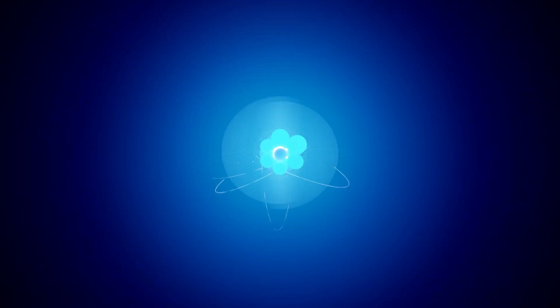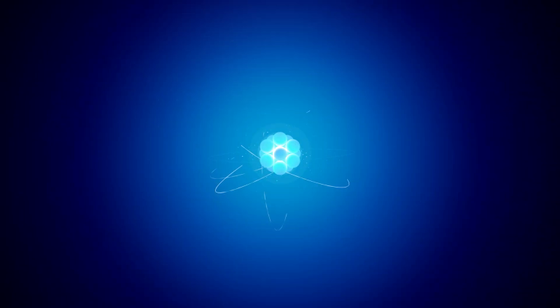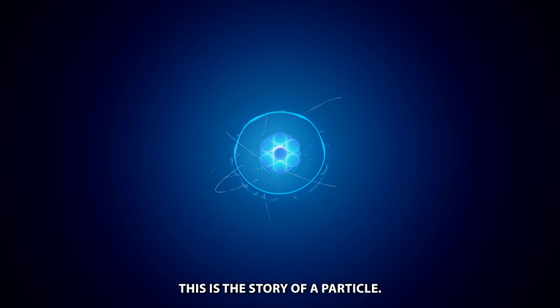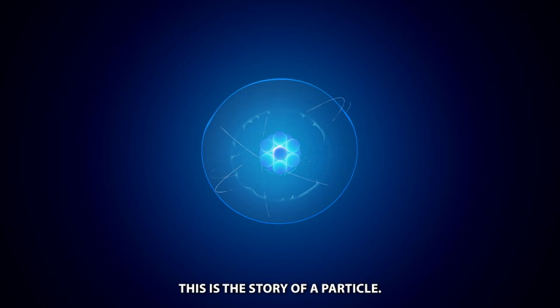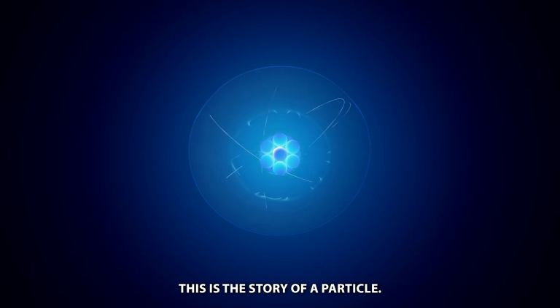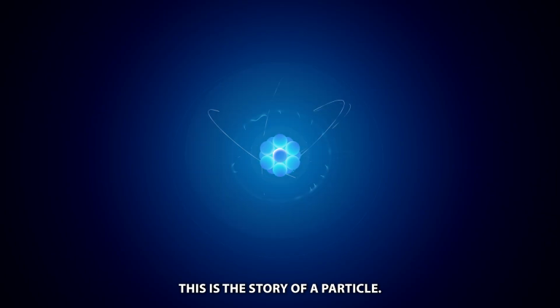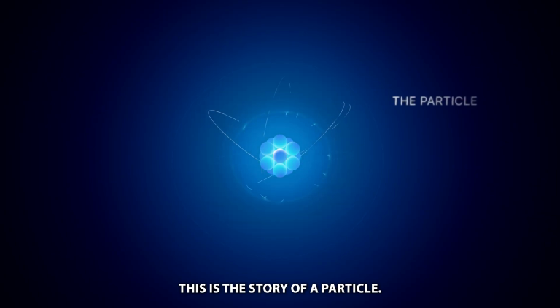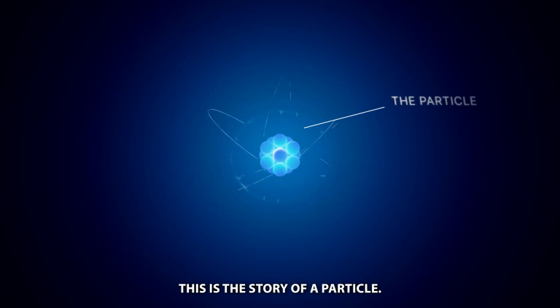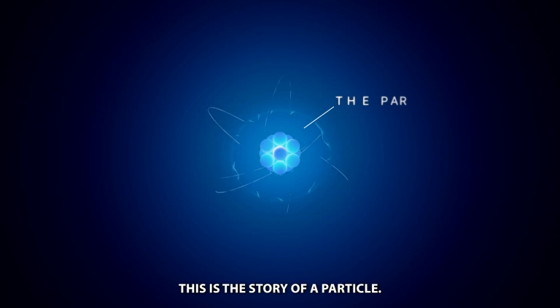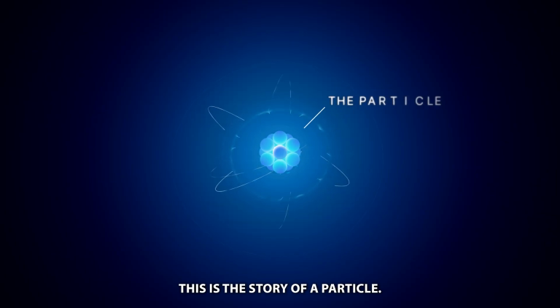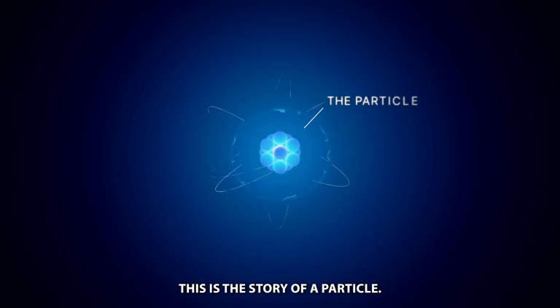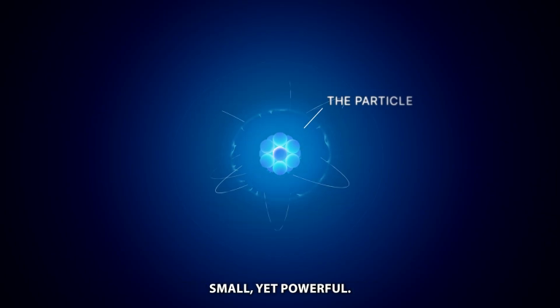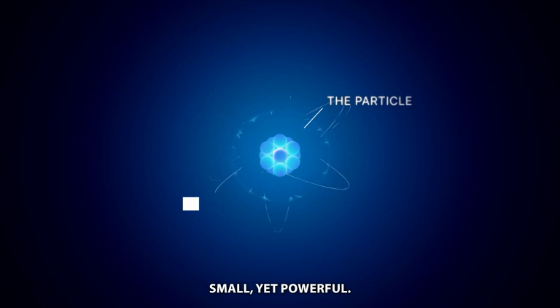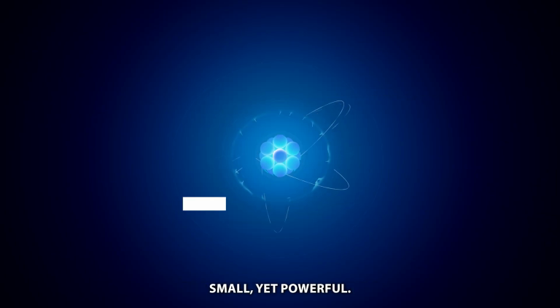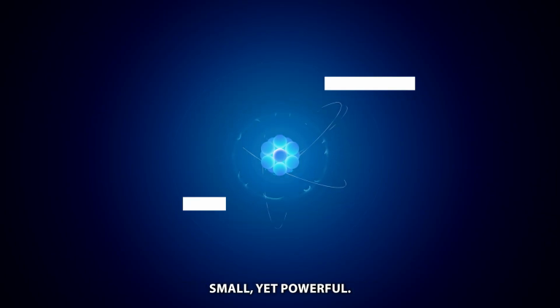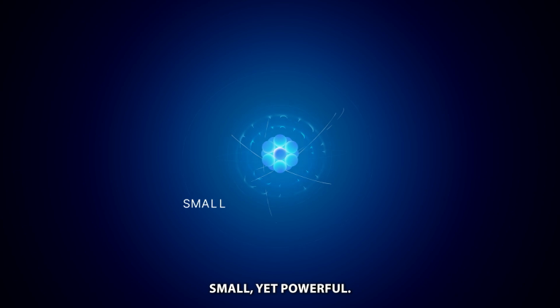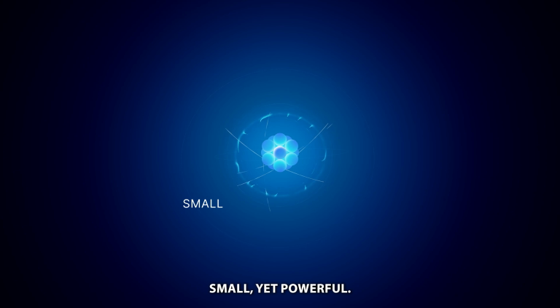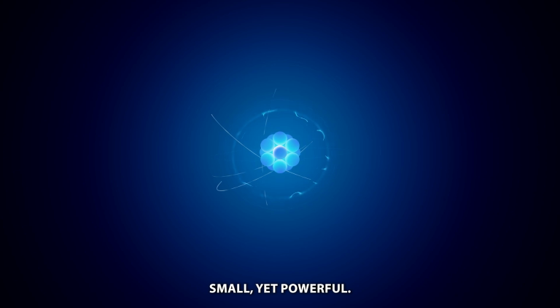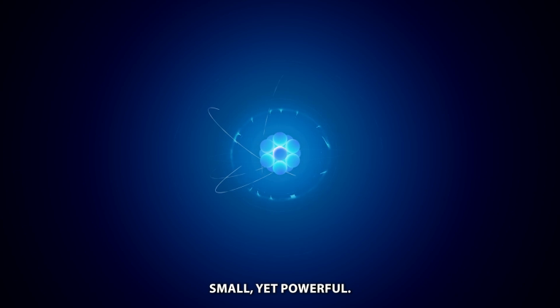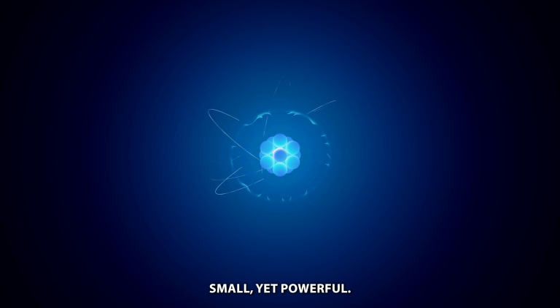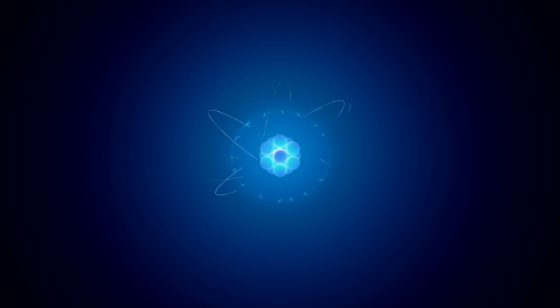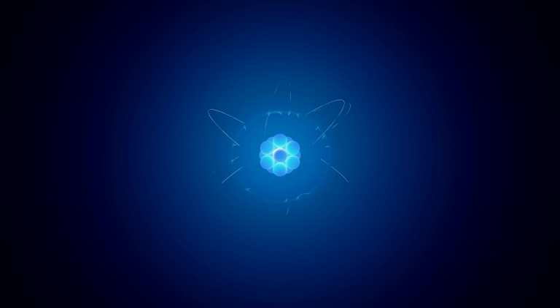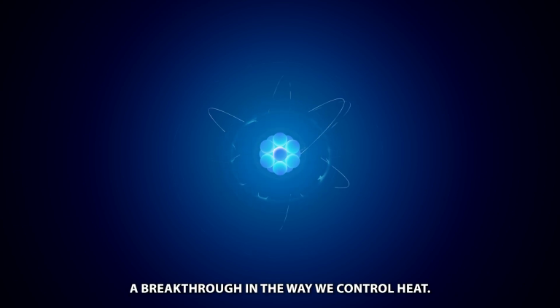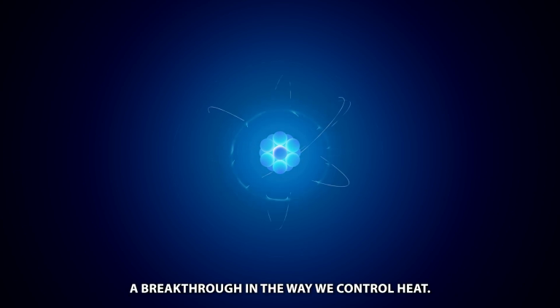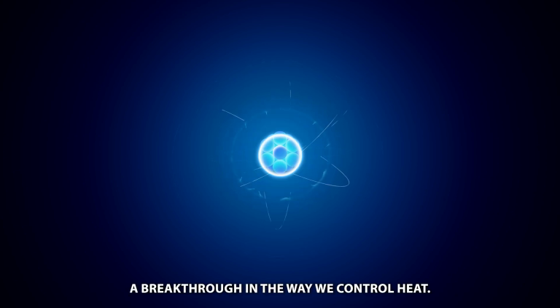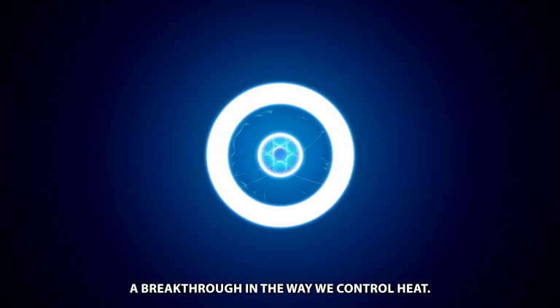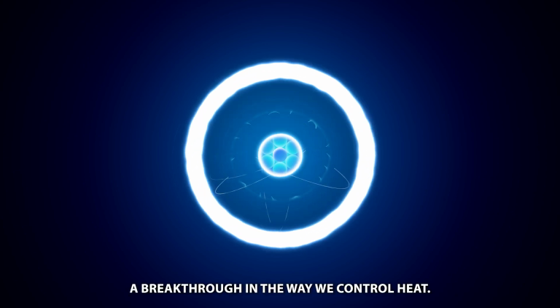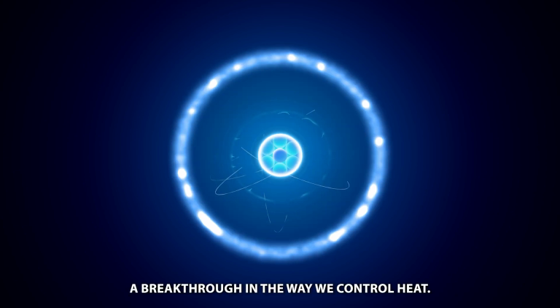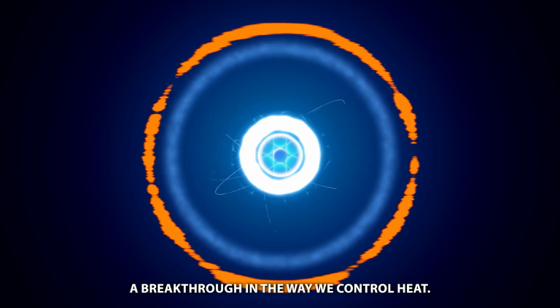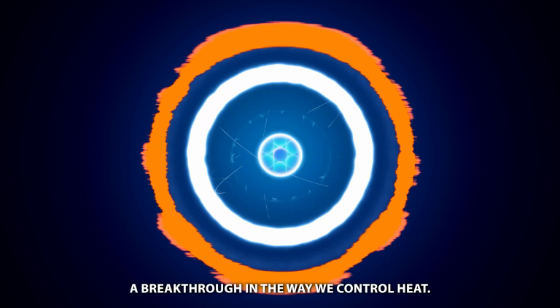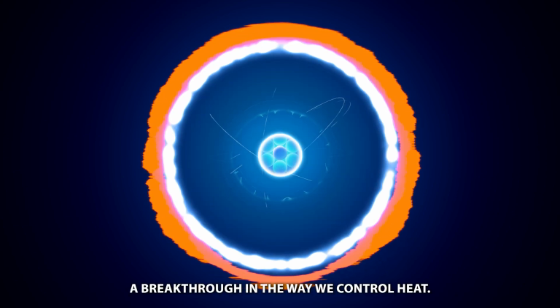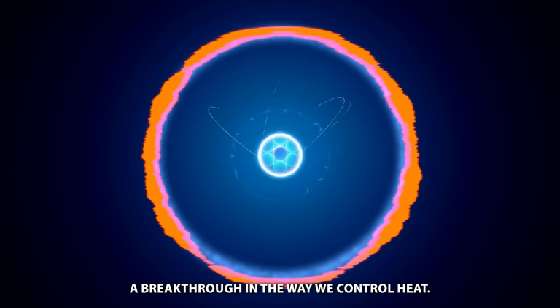This is the story of a particle. Small, yet powerful. A breakthrough in the way we control heat.